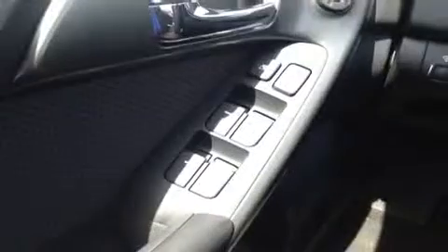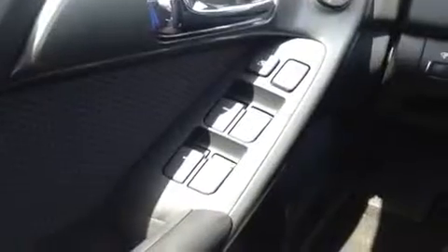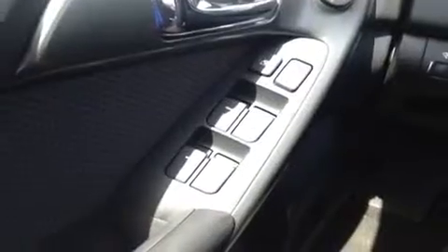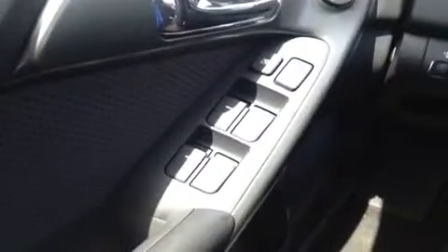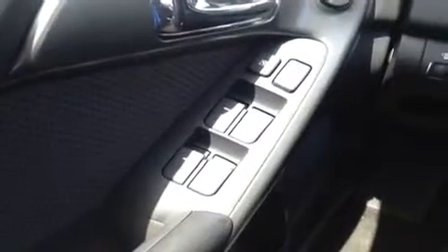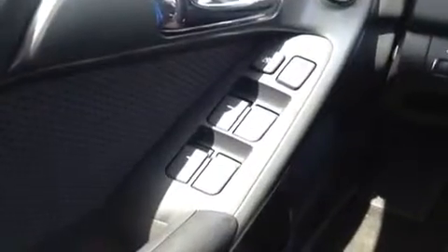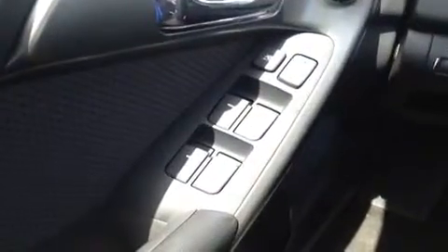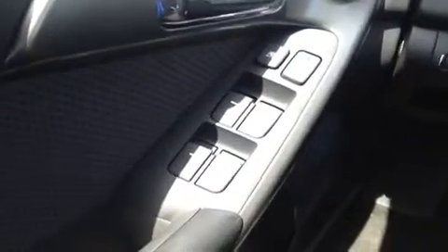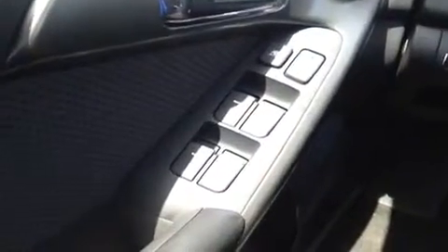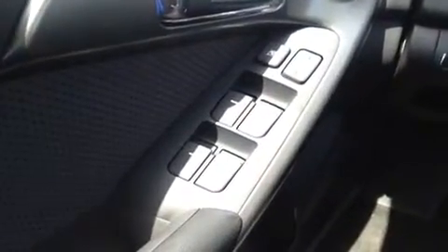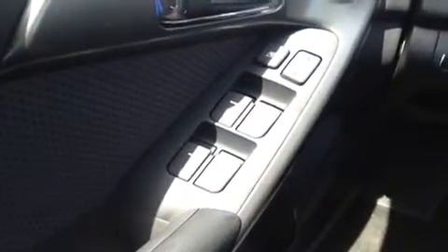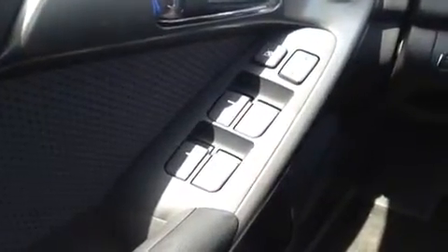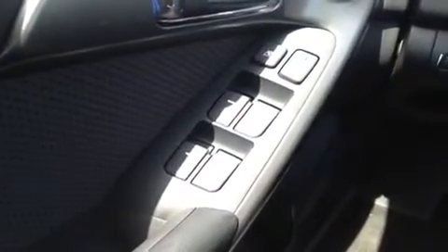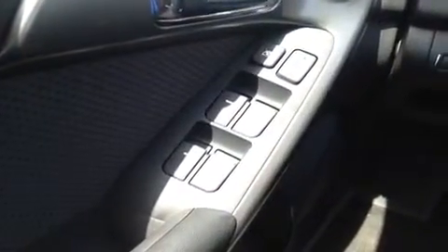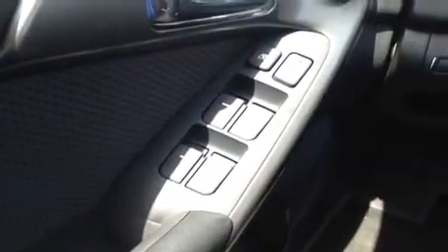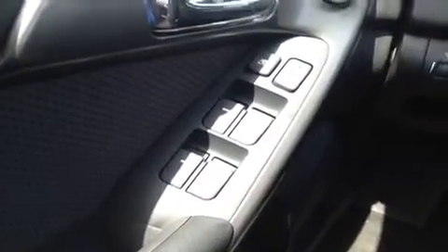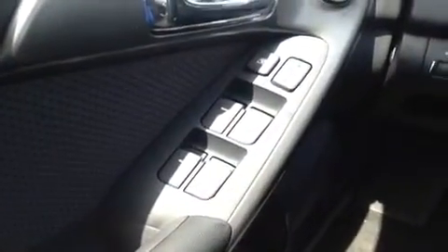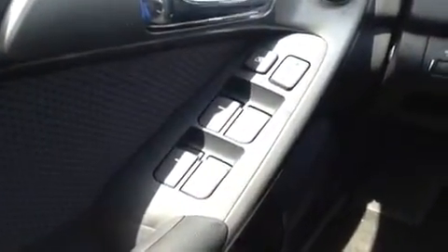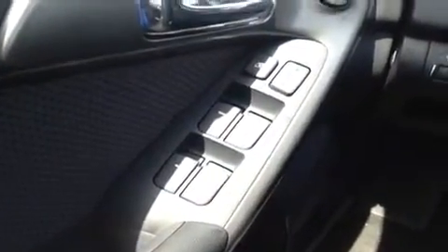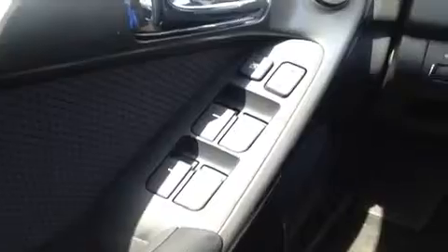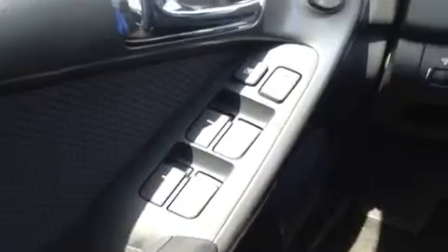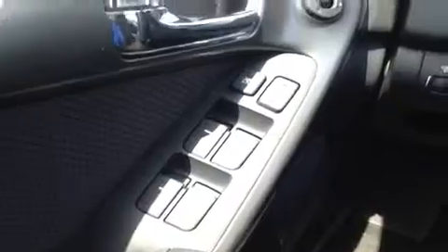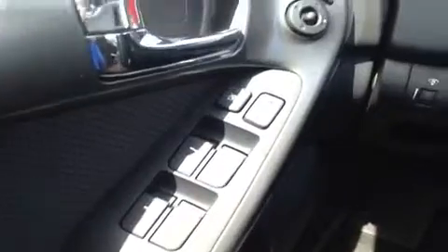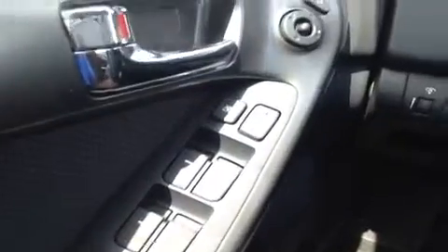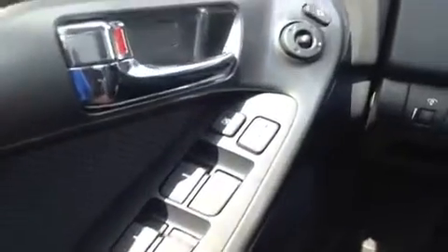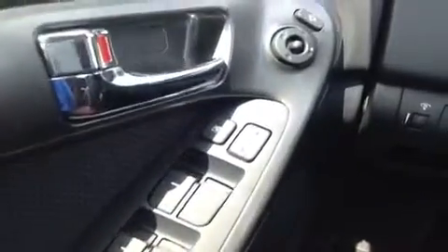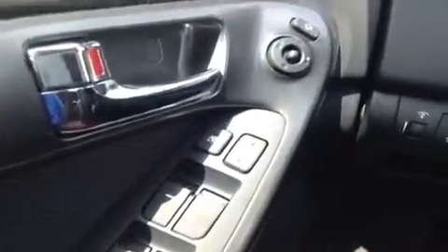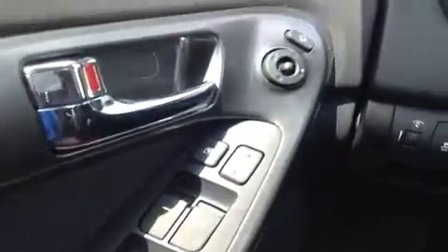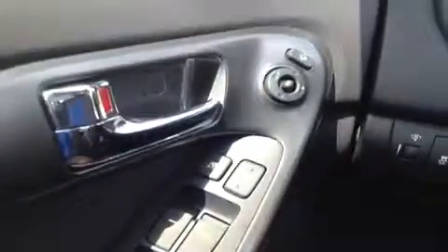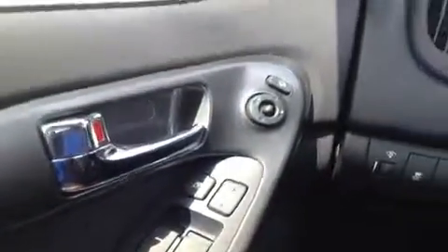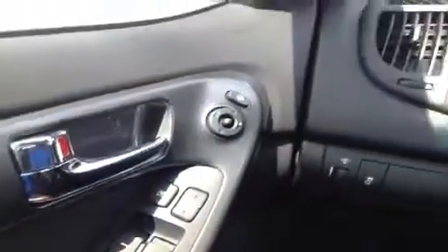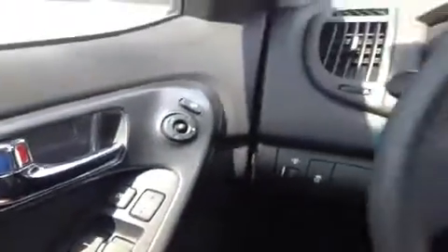We're here in the driver's seat and I have a ton of great features to show you. Starting with the power windows, locks, mirrors, and folding mirrors.